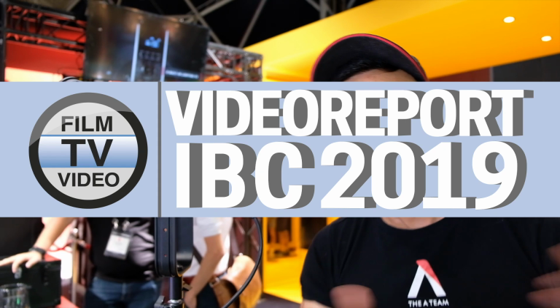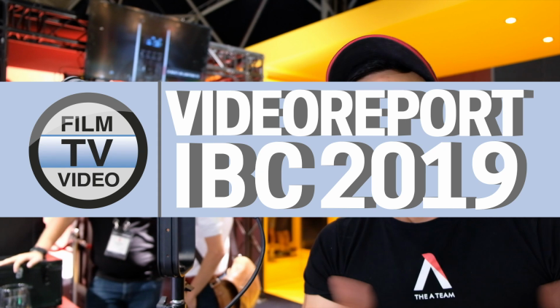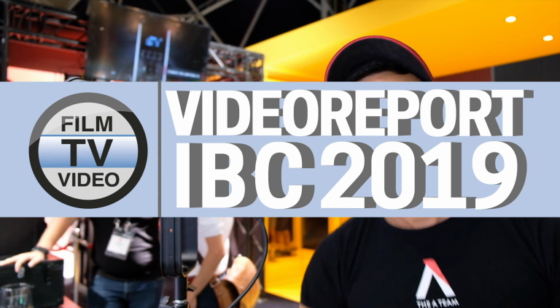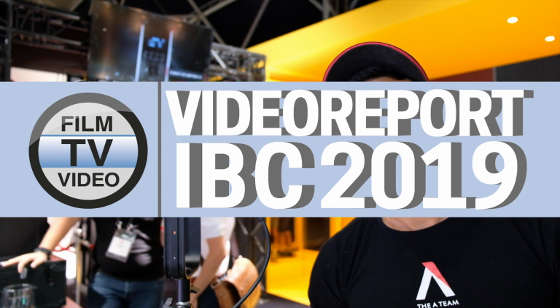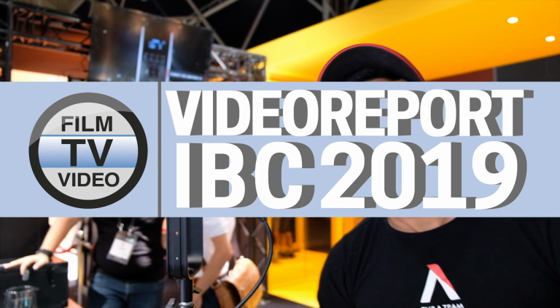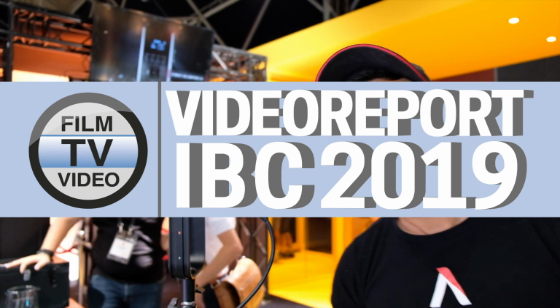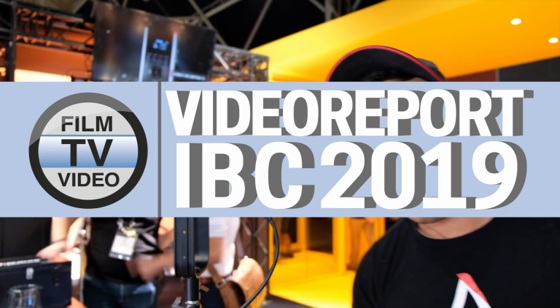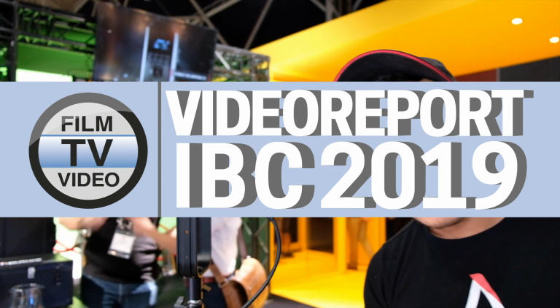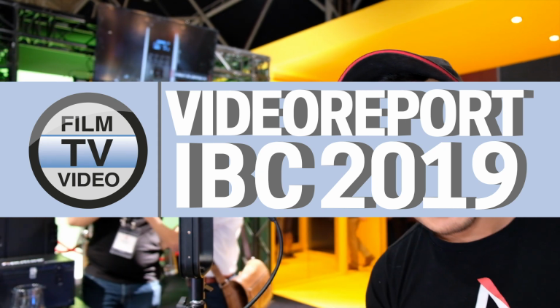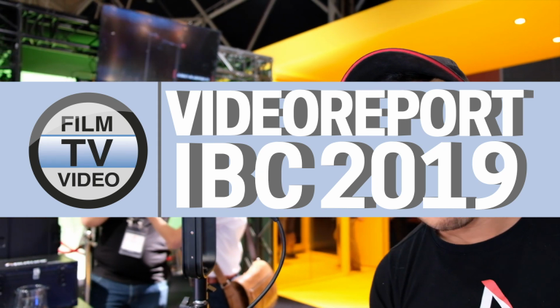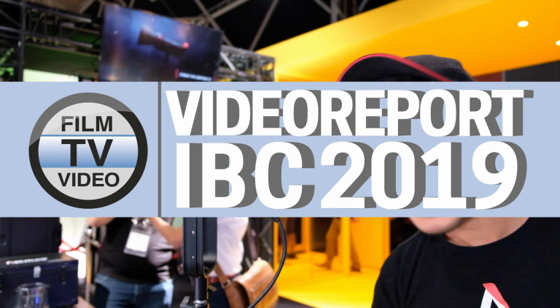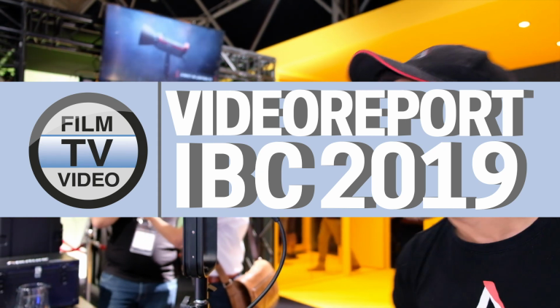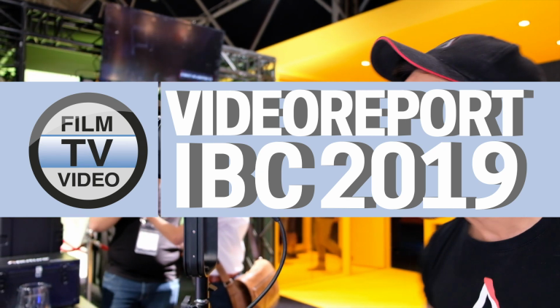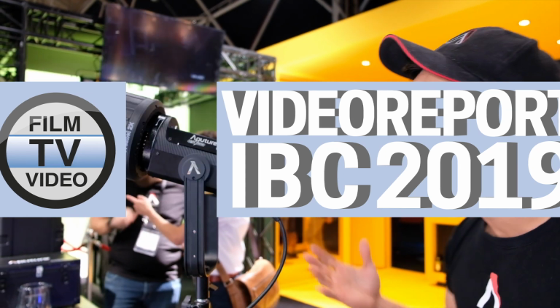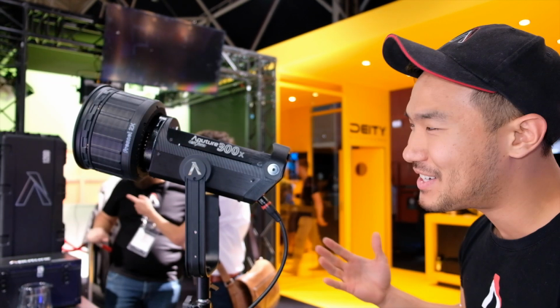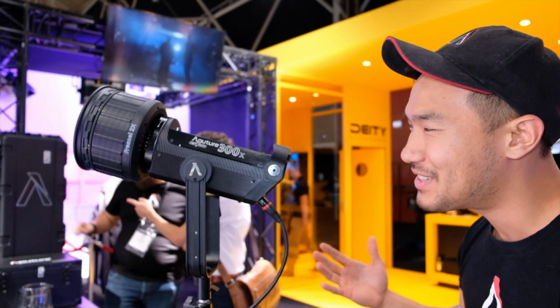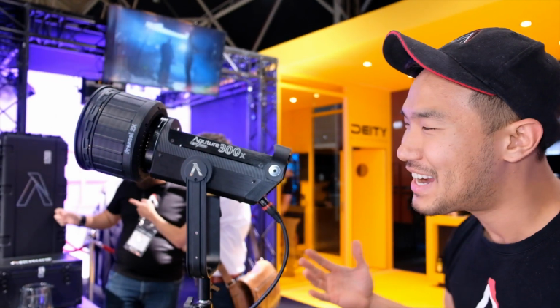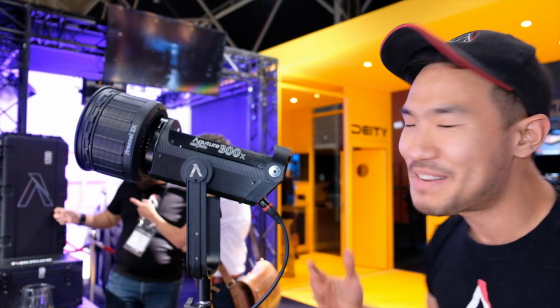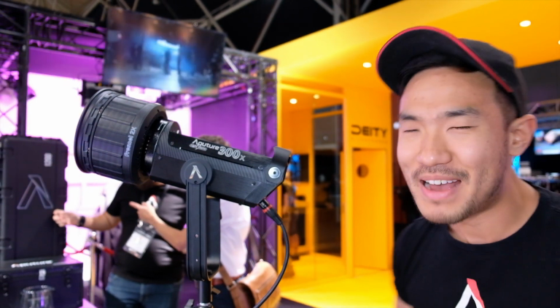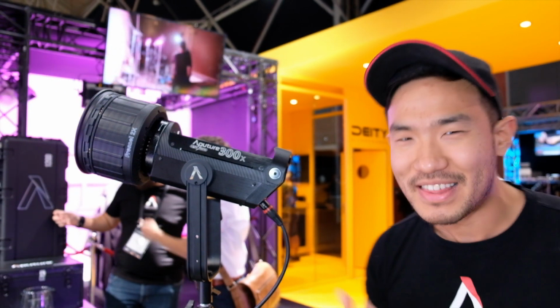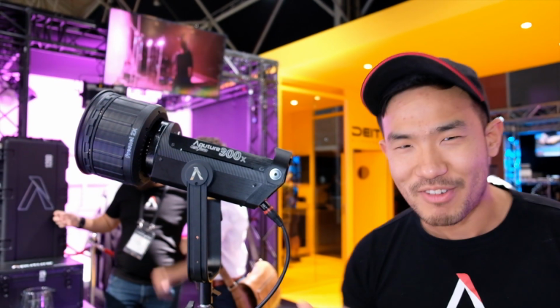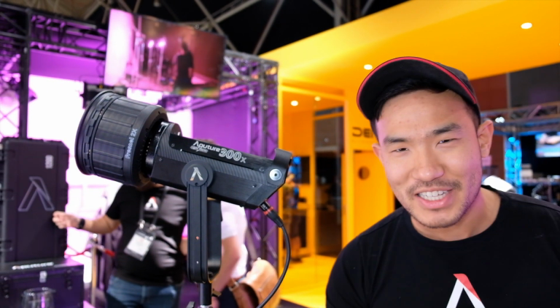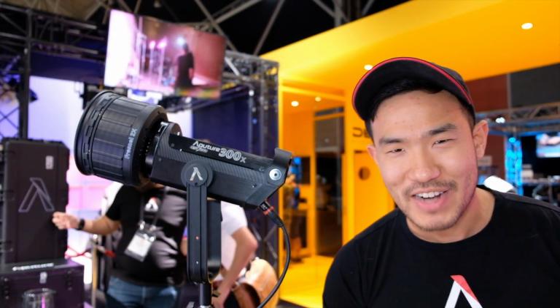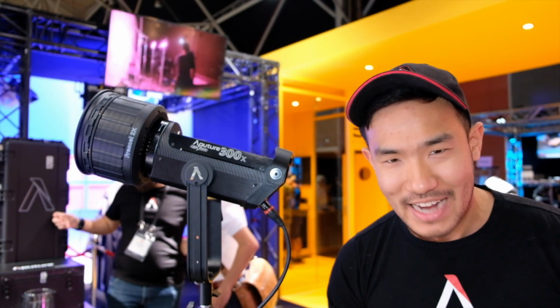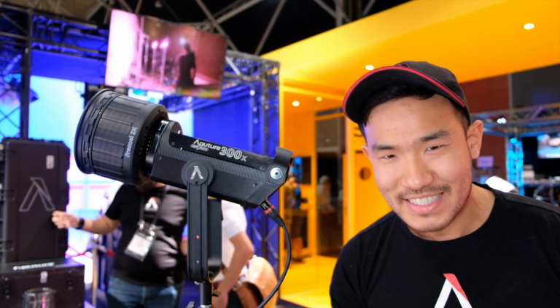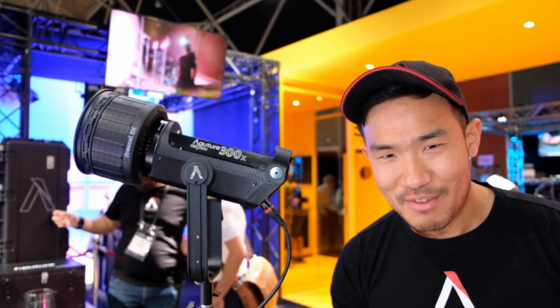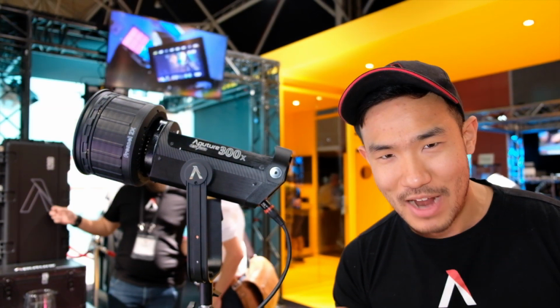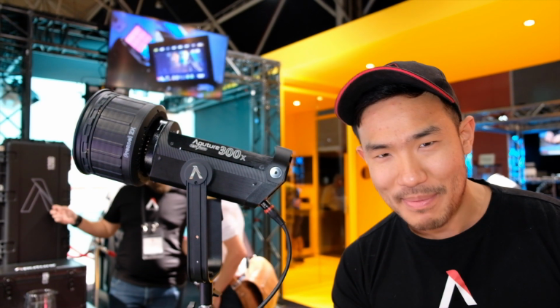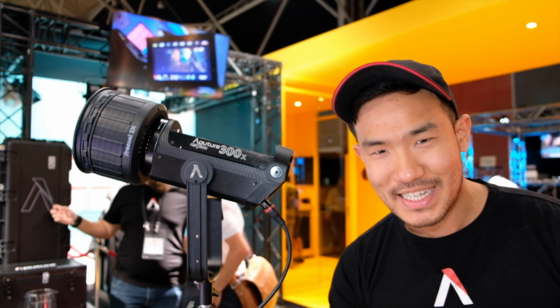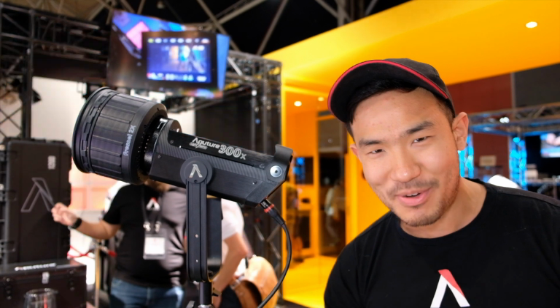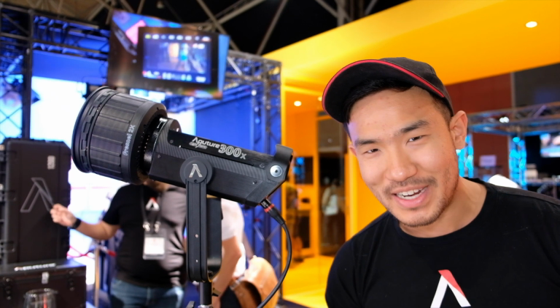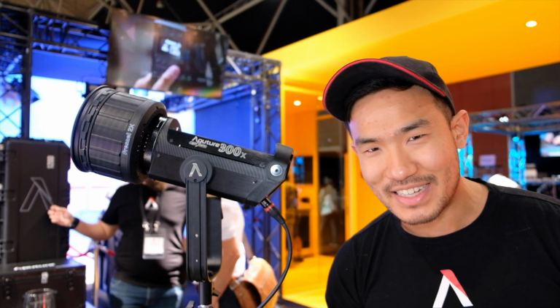Hi there guys, my name is Ted. I'm here today with Aputure. We're talking about the 300X. We're at IBC 2019.